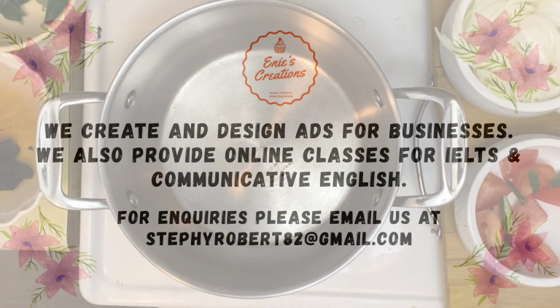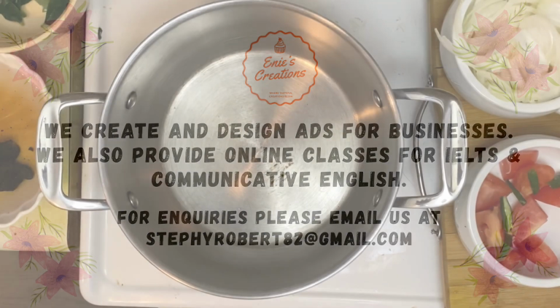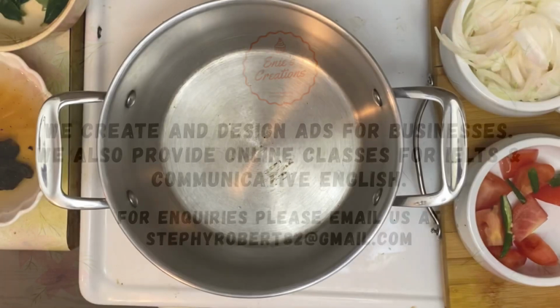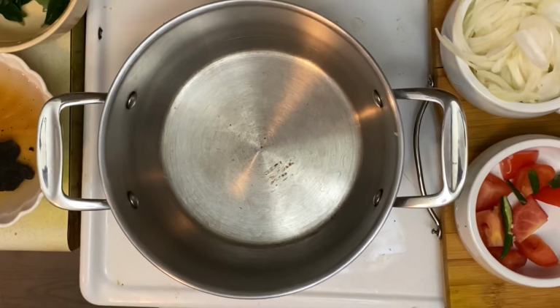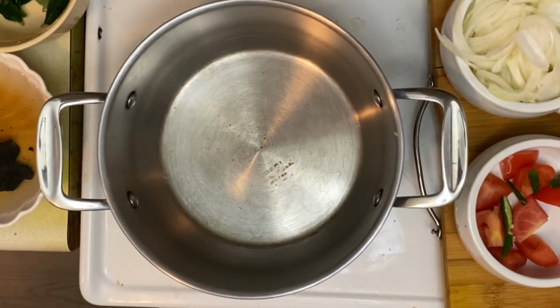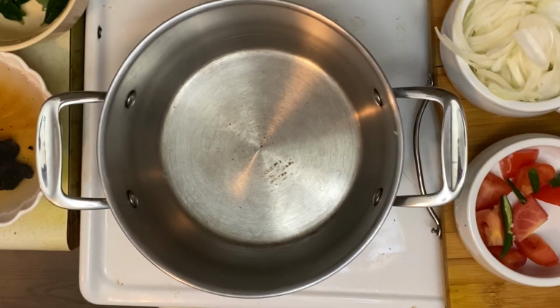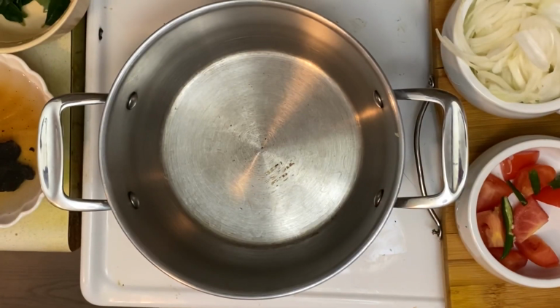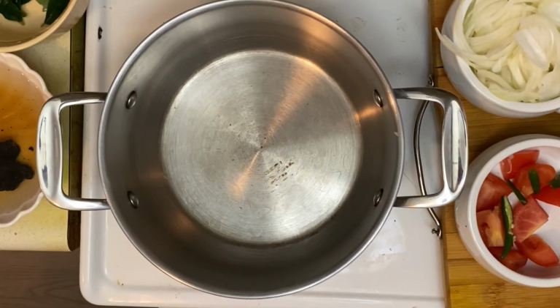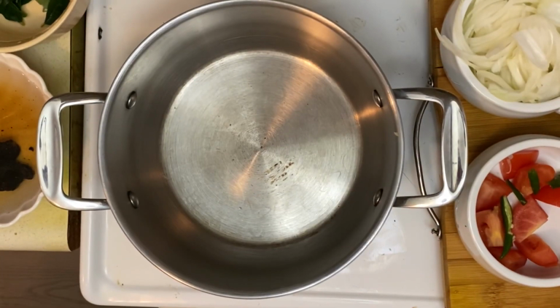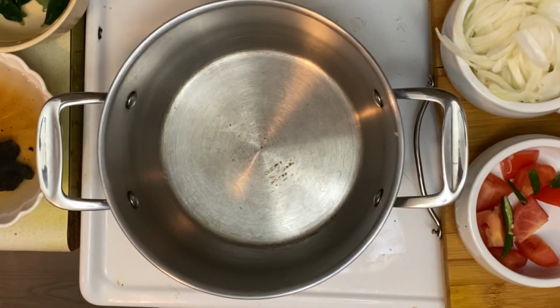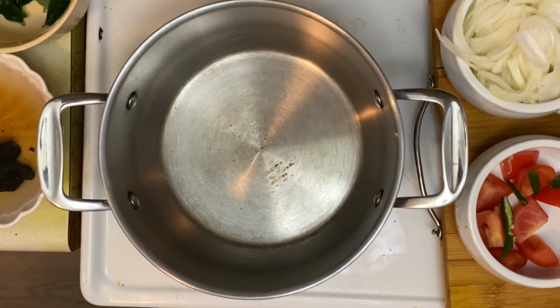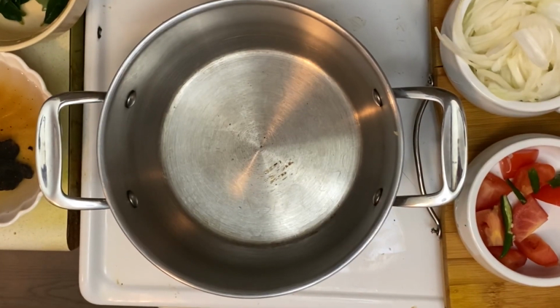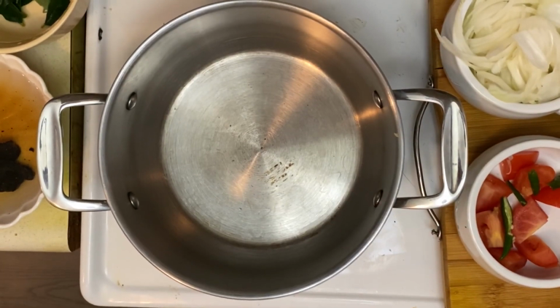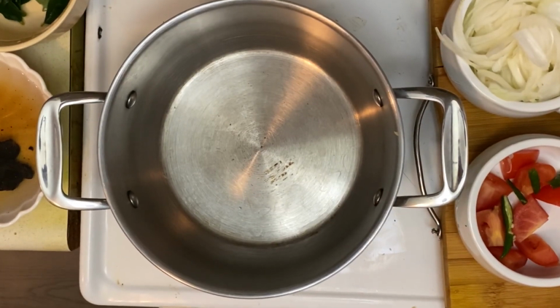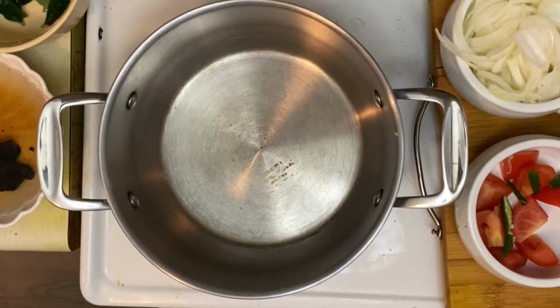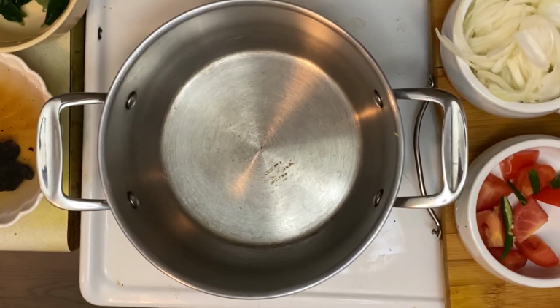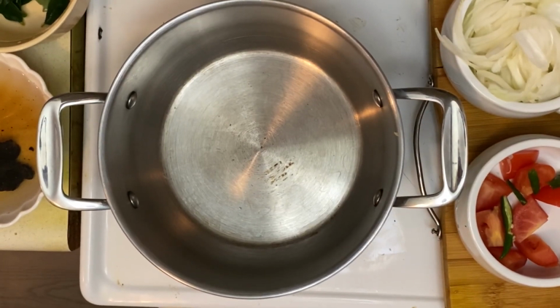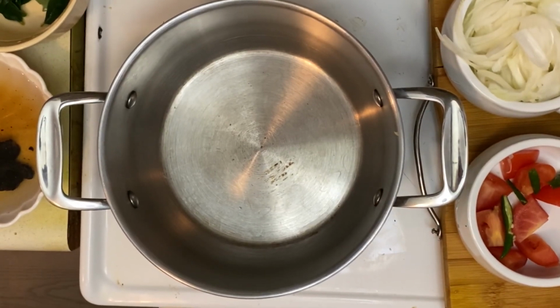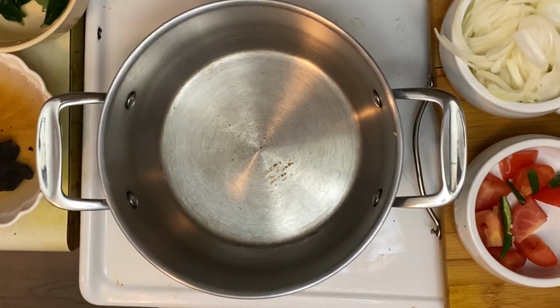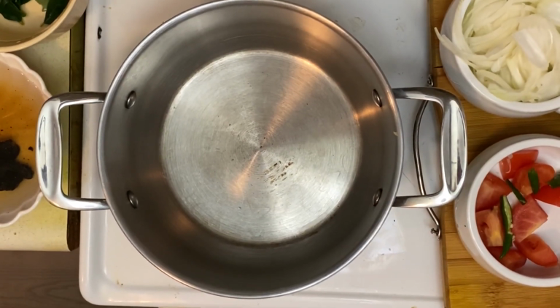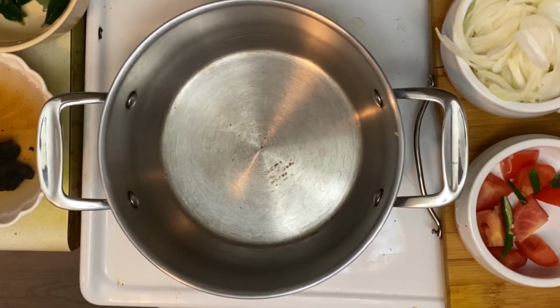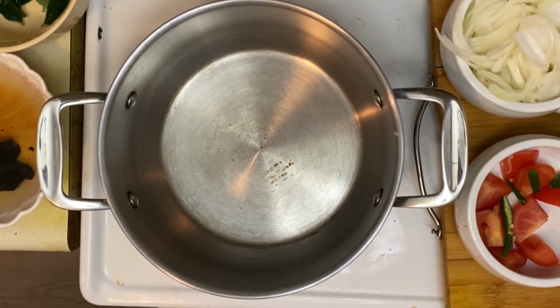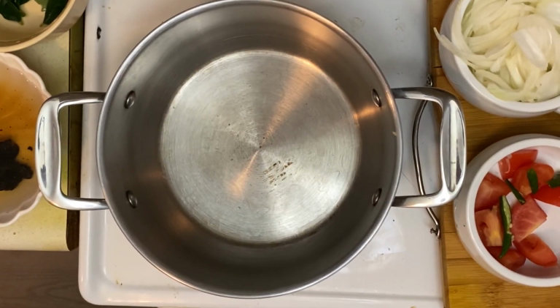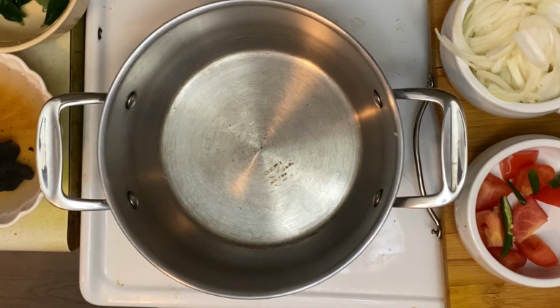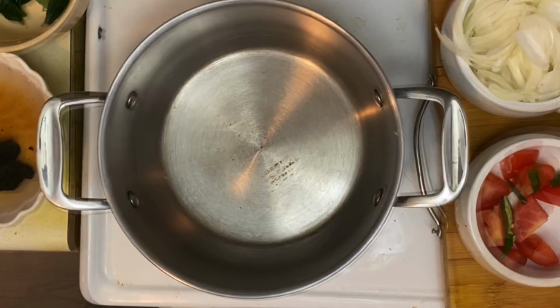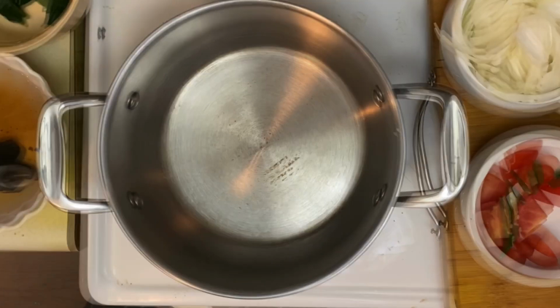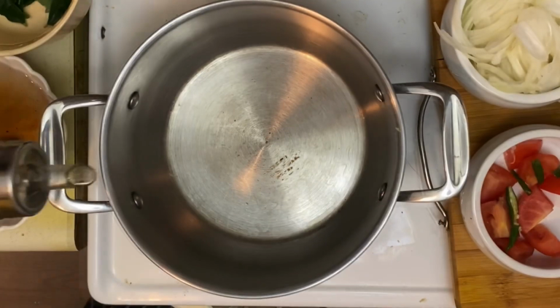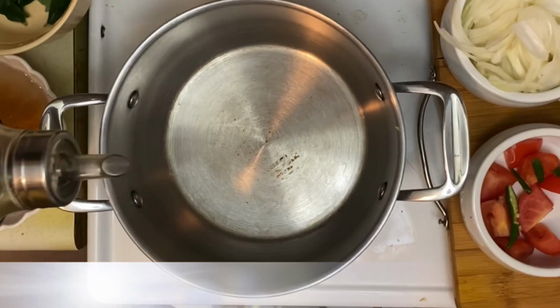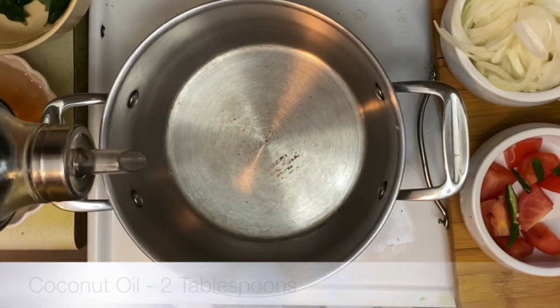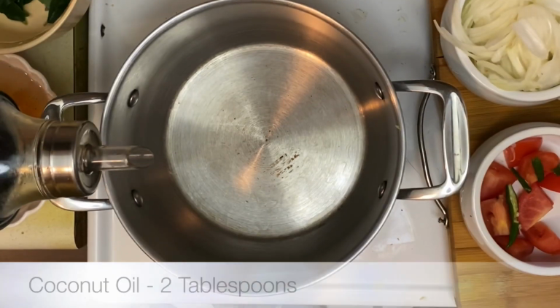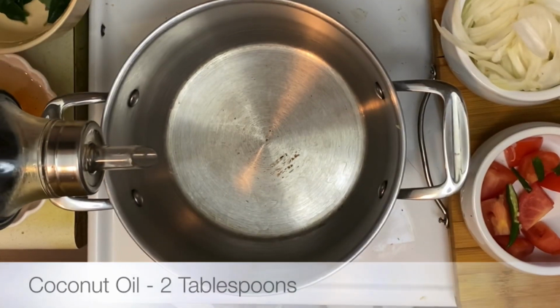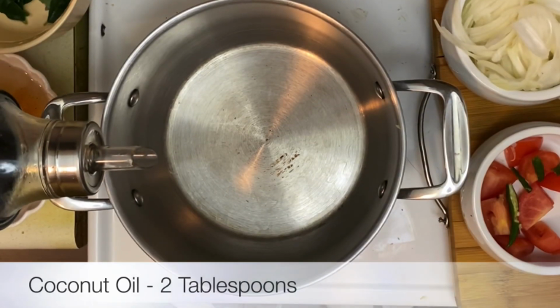Hello everyone and welcome back to Eni's Creations. Today's video is going to be a salmon fish curry.